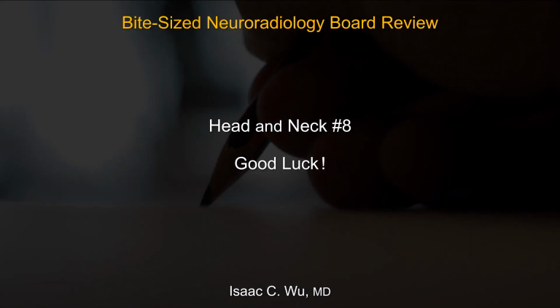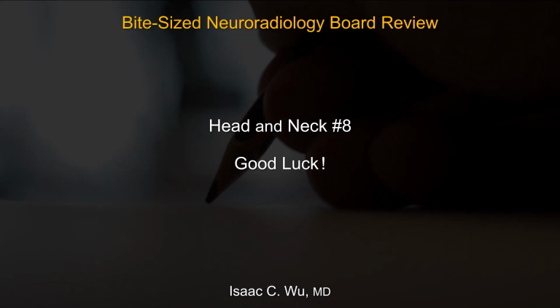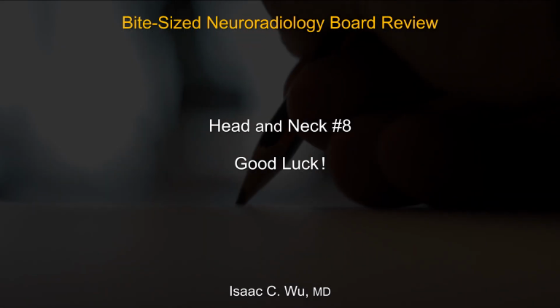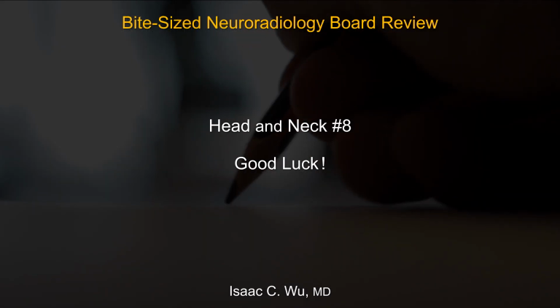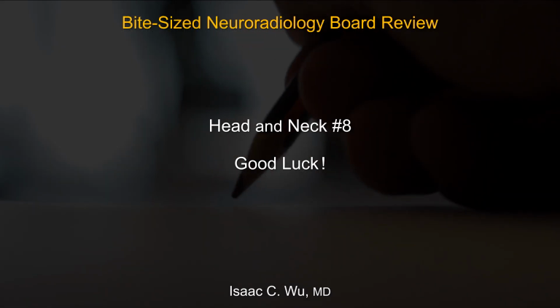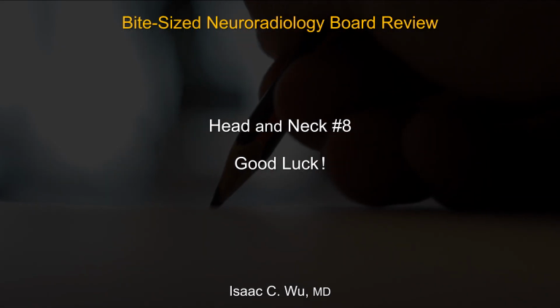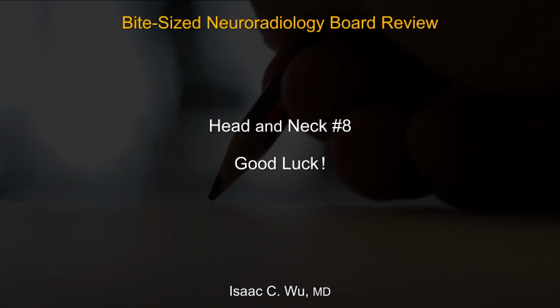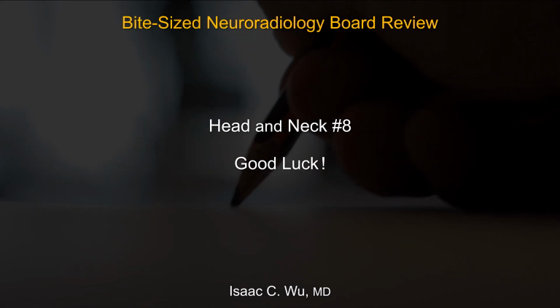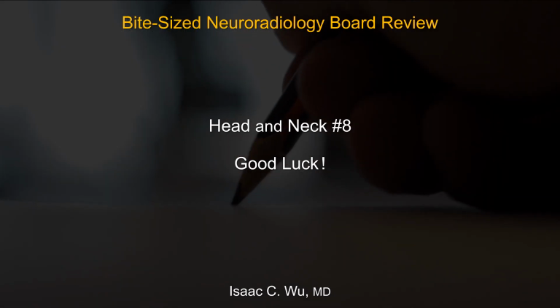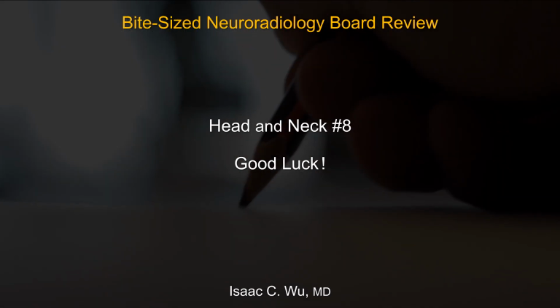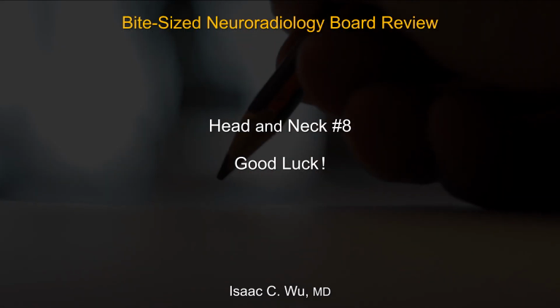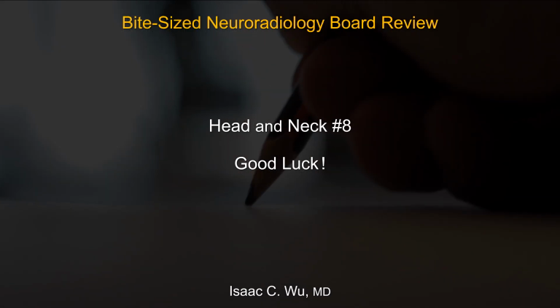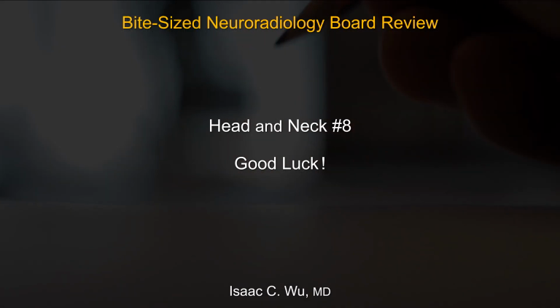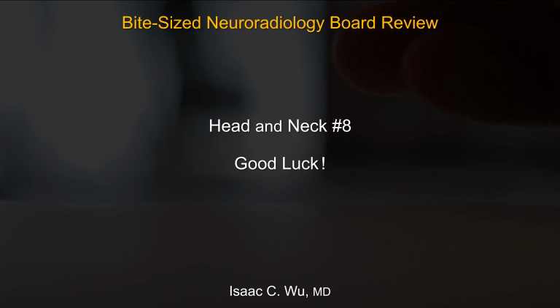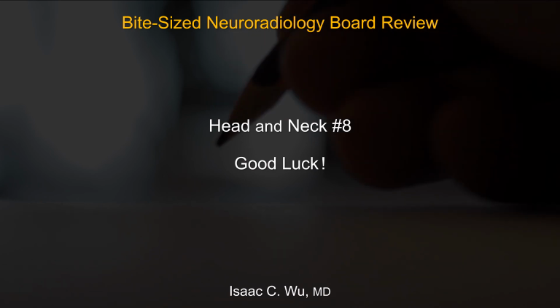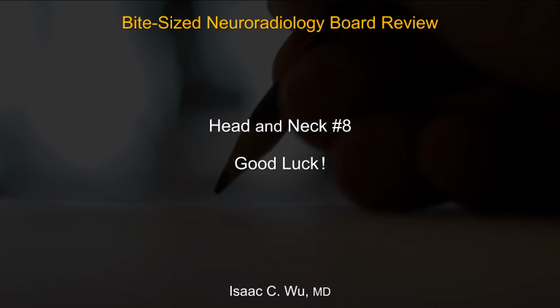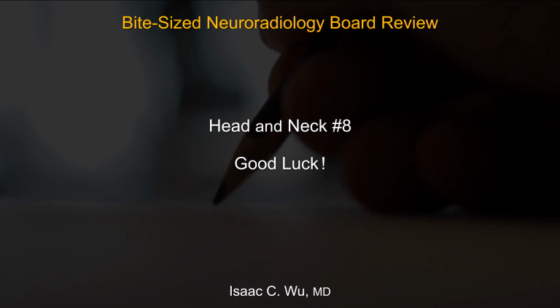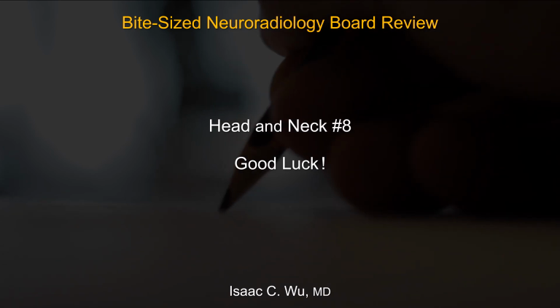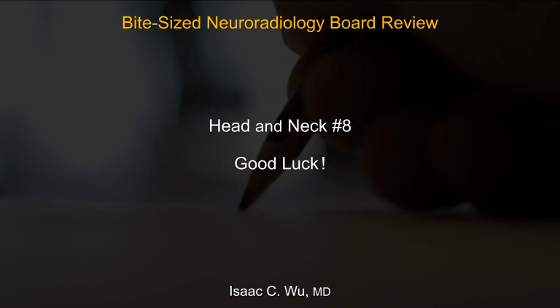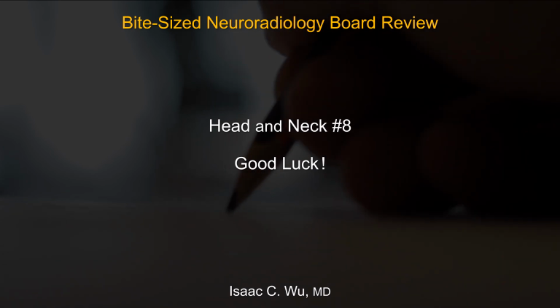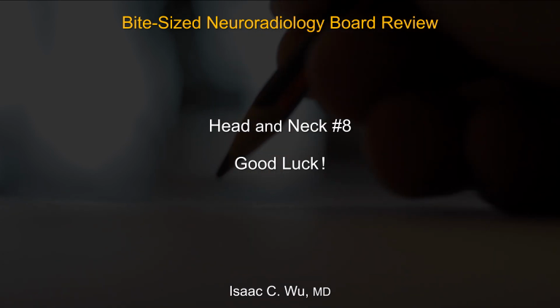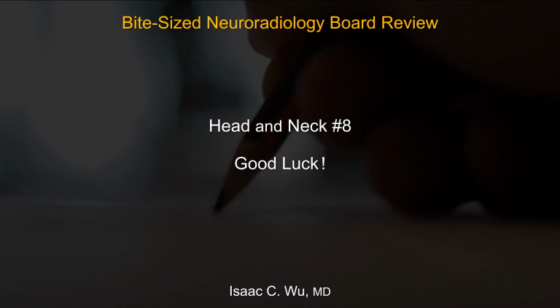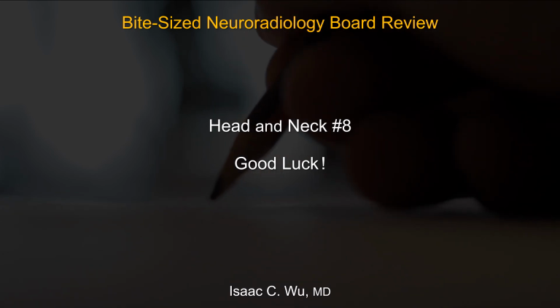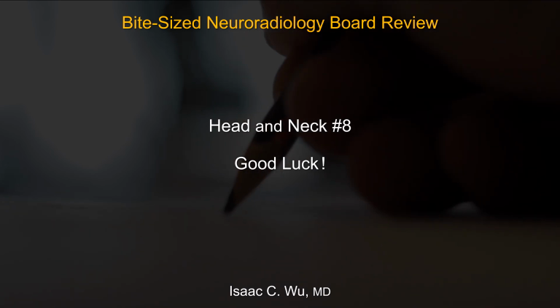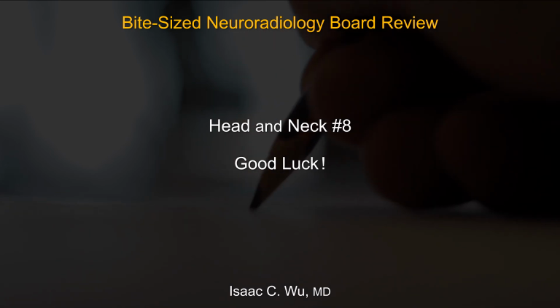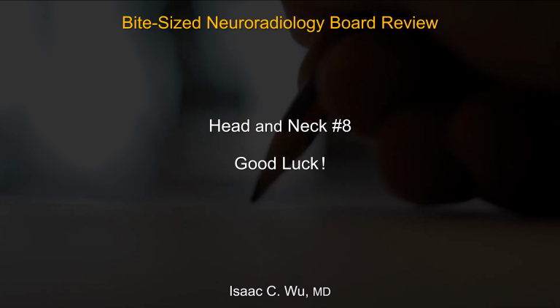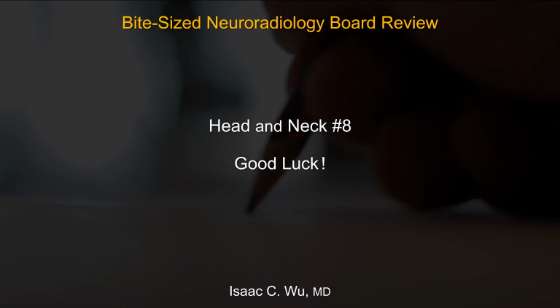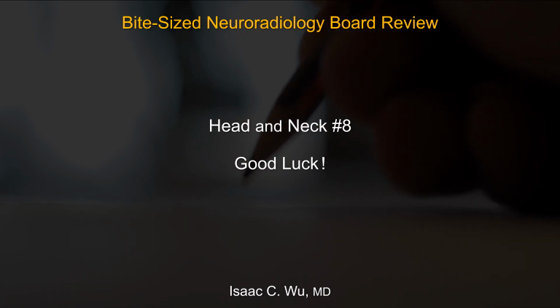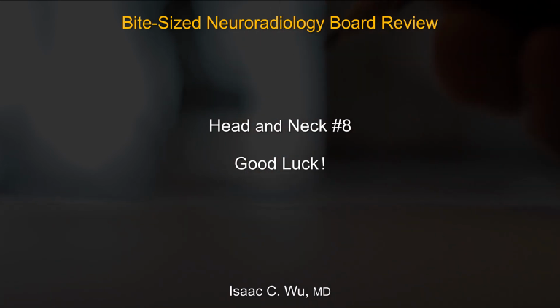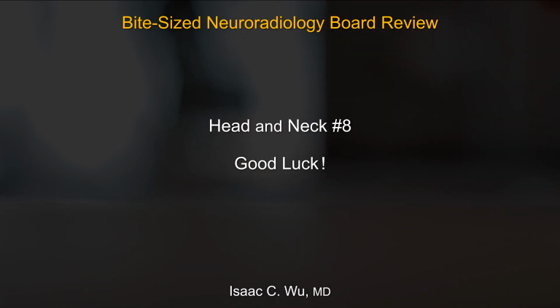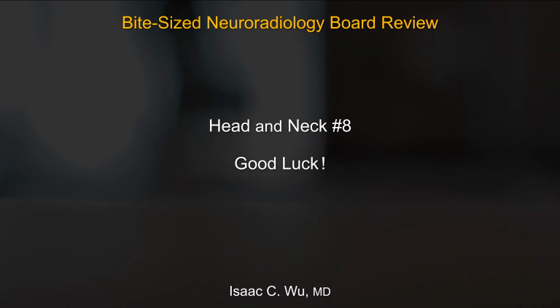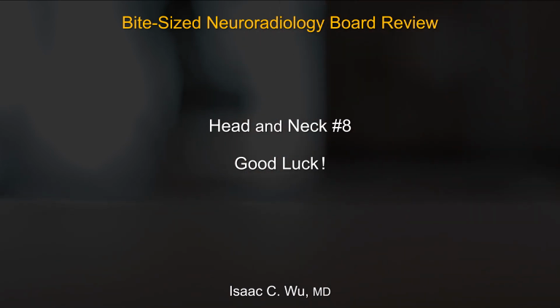That's all for case number eight. Thank you for your attention and good luck on your board exam.